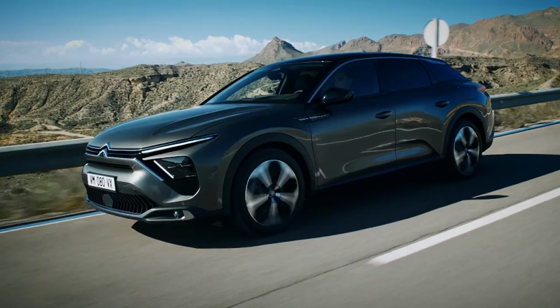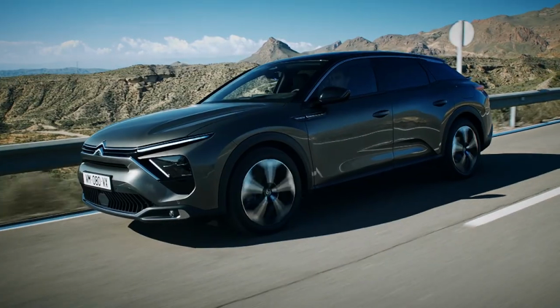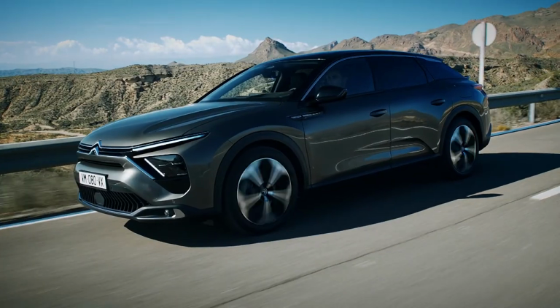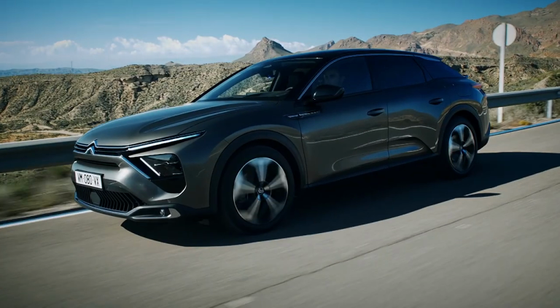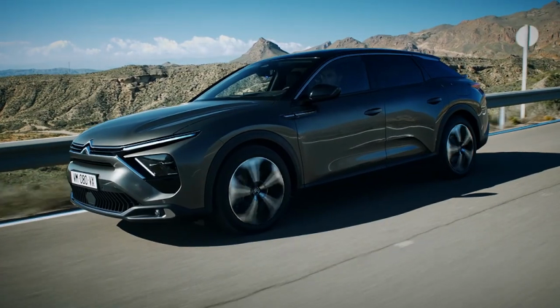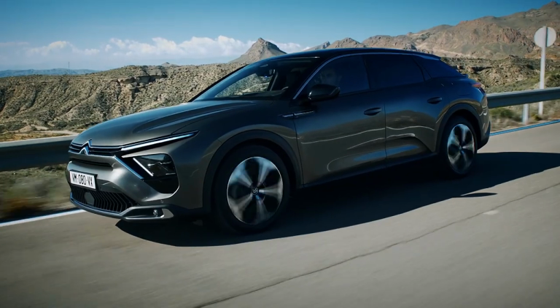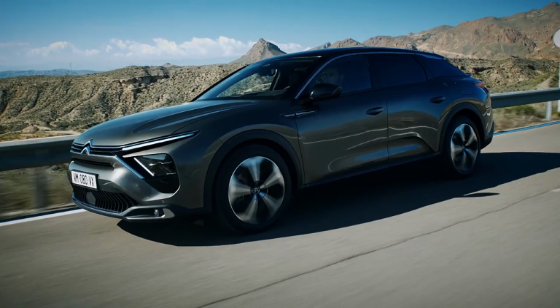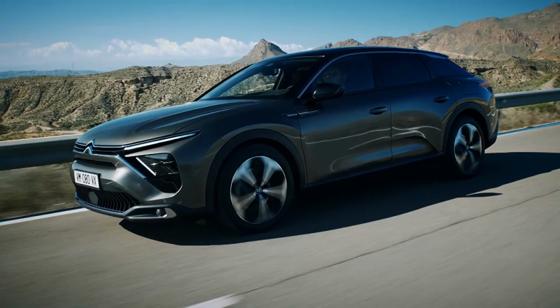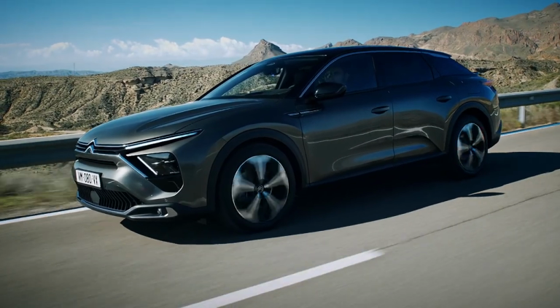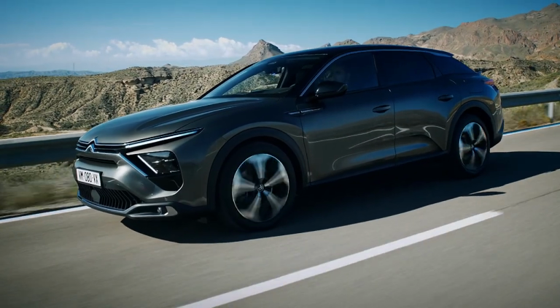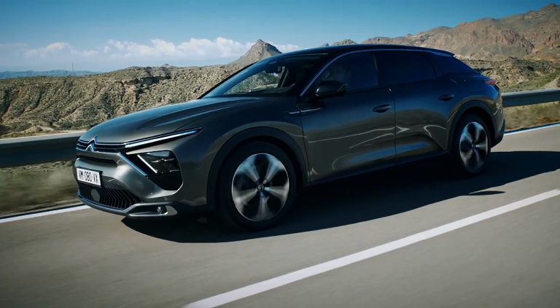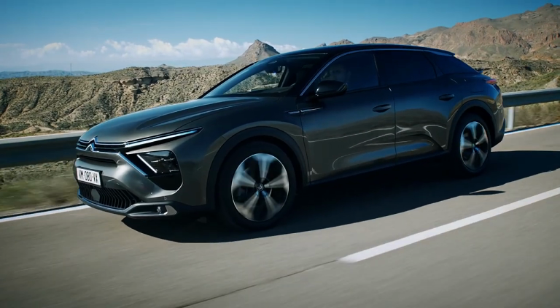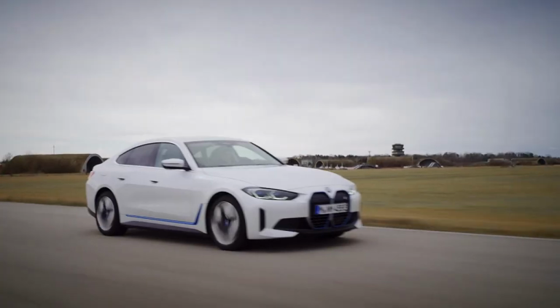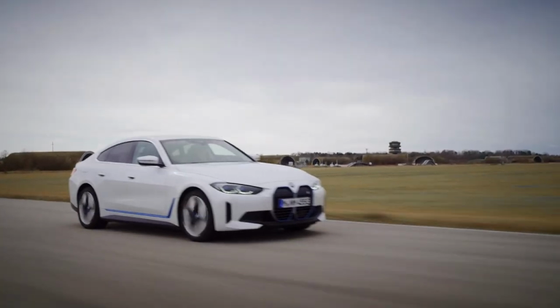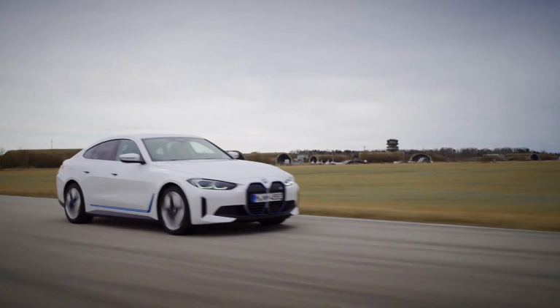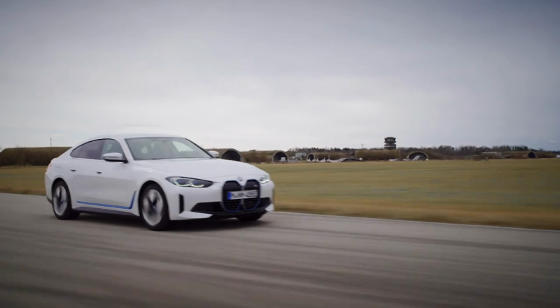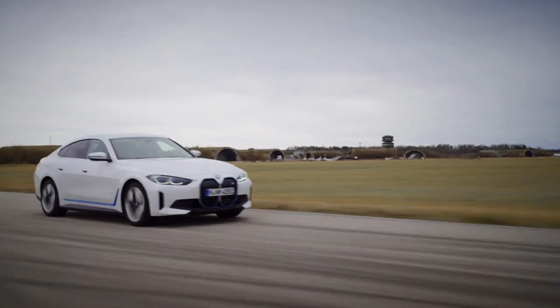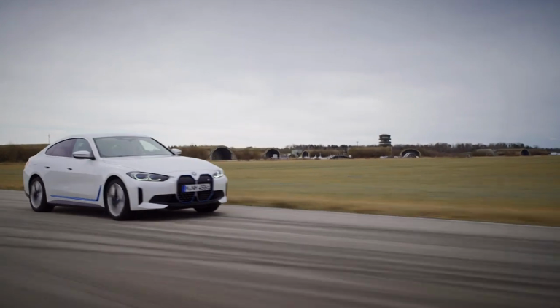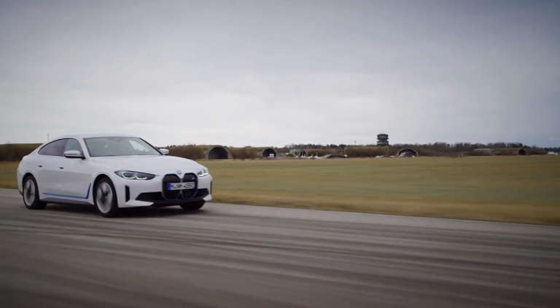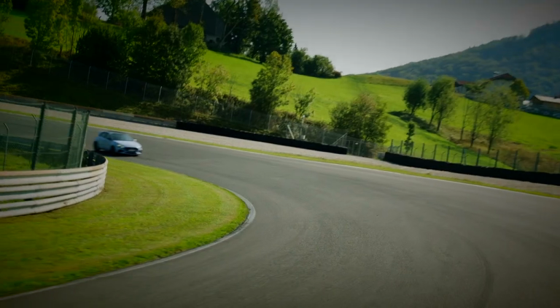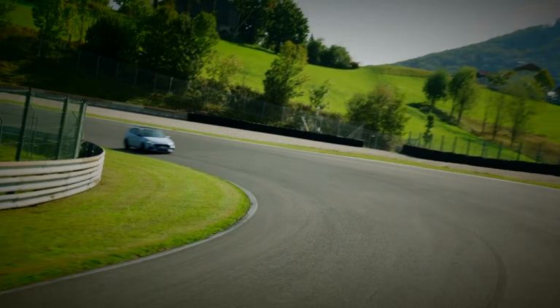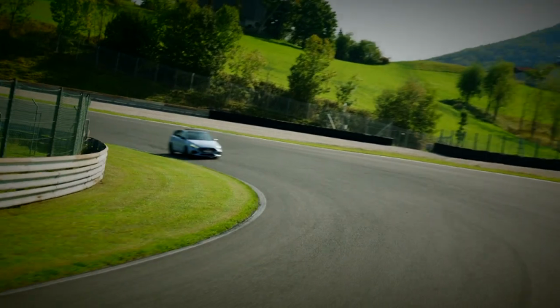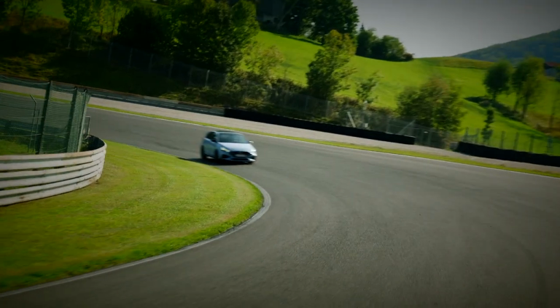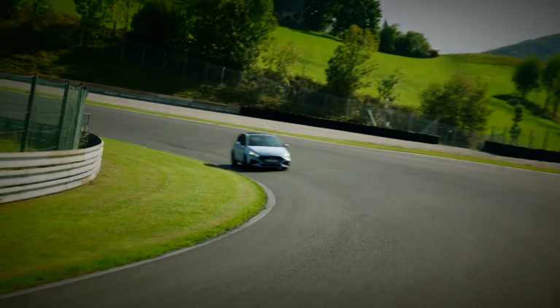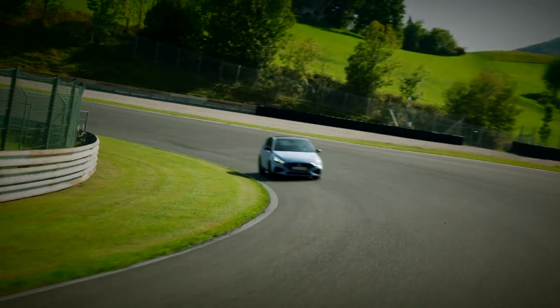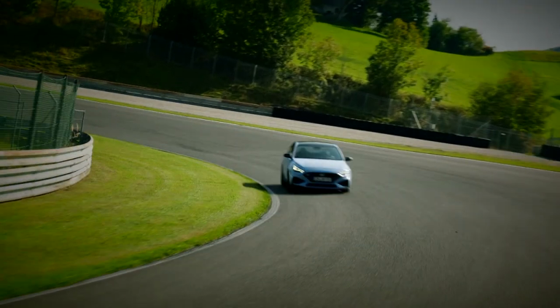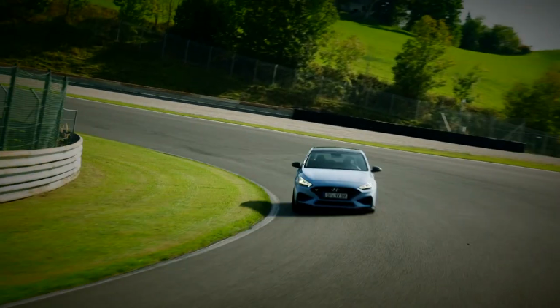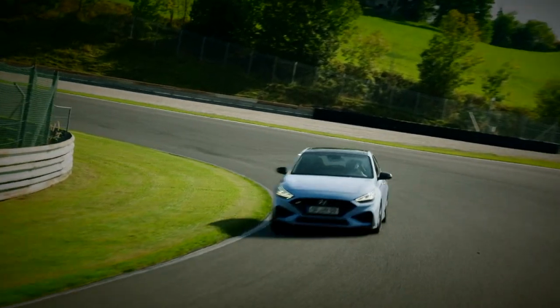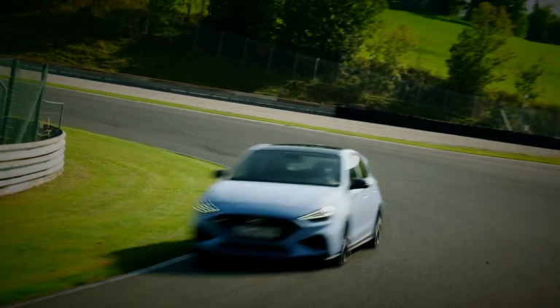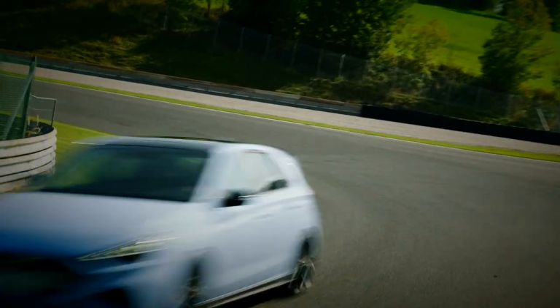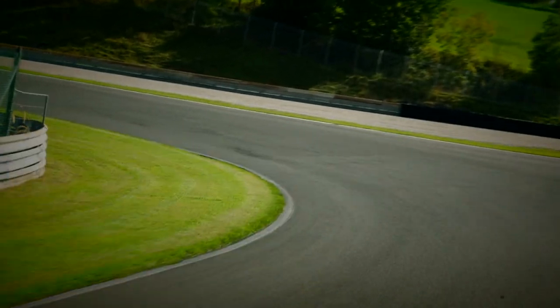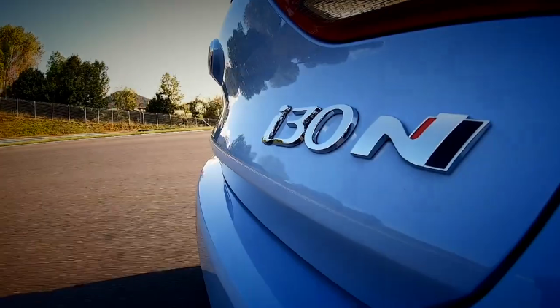After the break, new cars from Citroën and BMW, plus the Hyundai i30N.